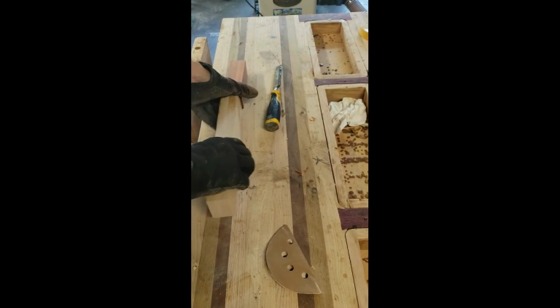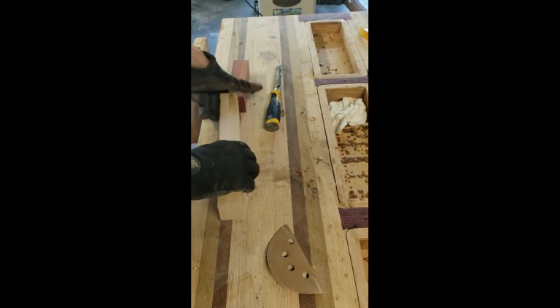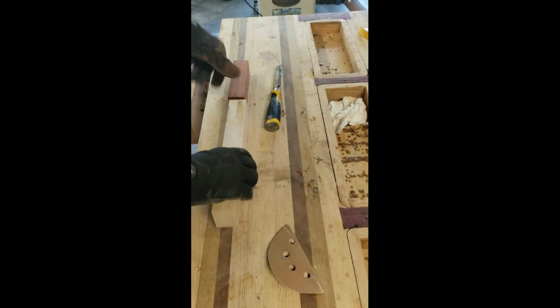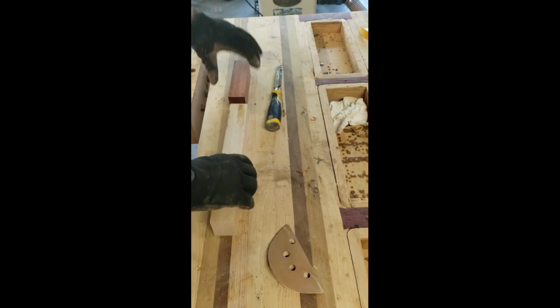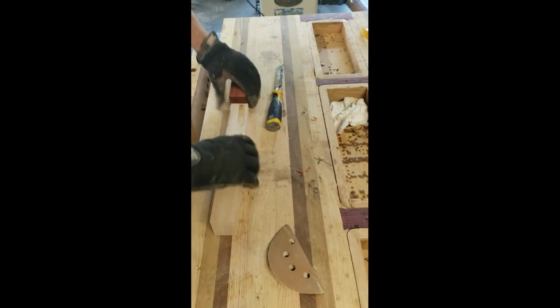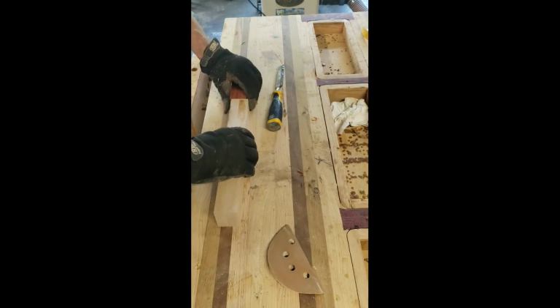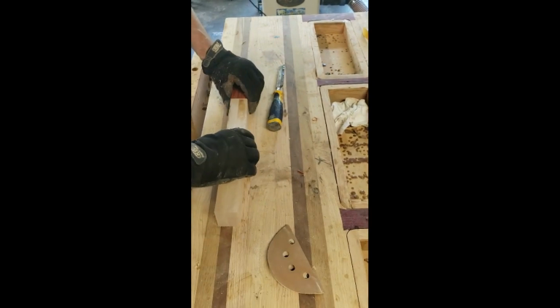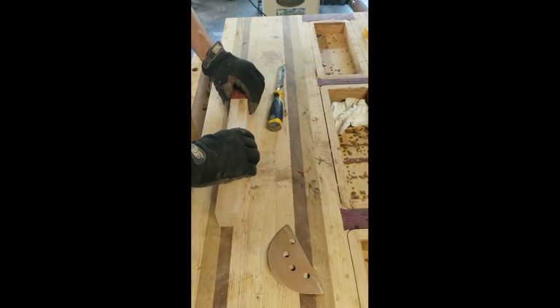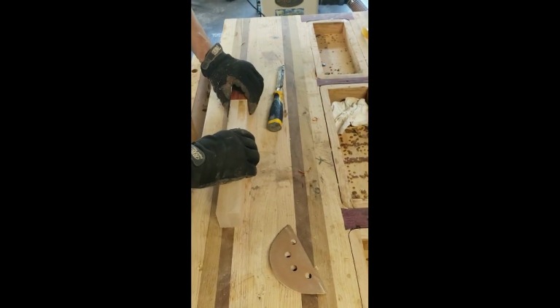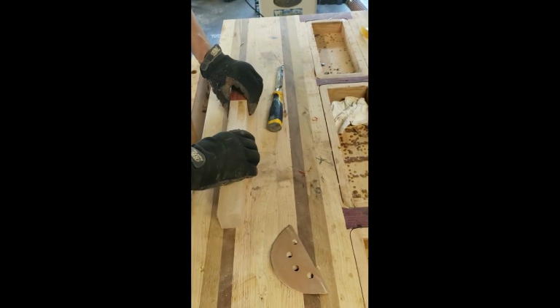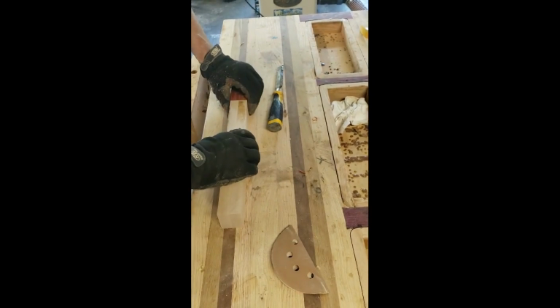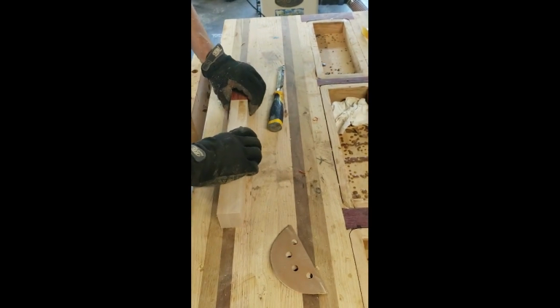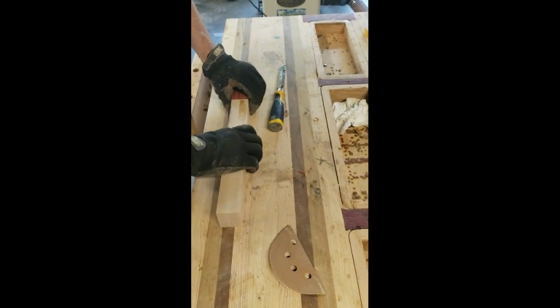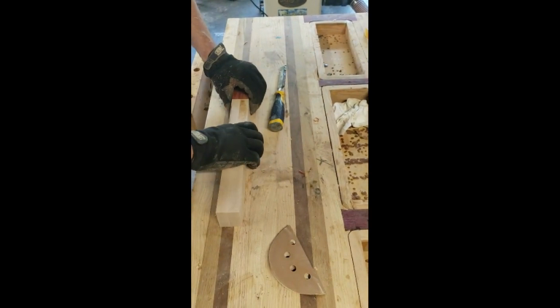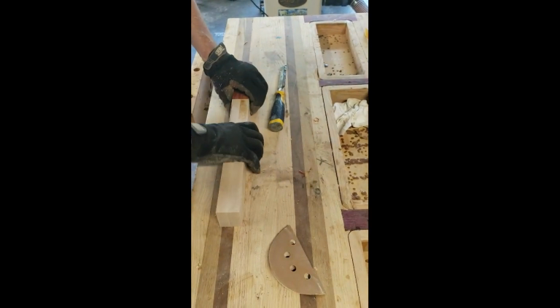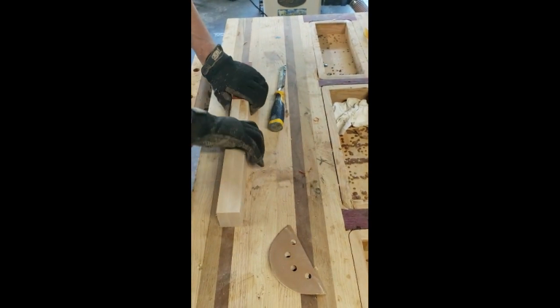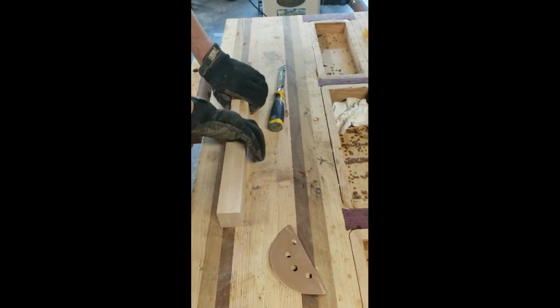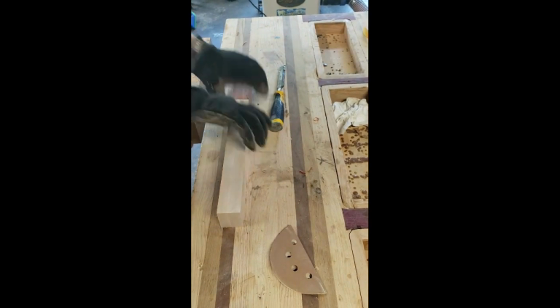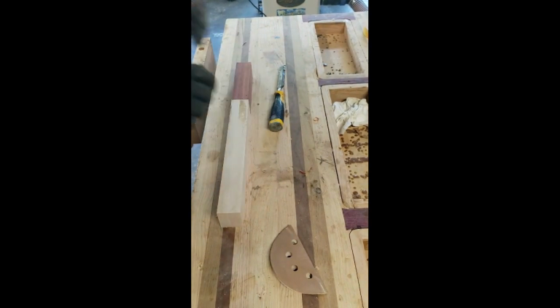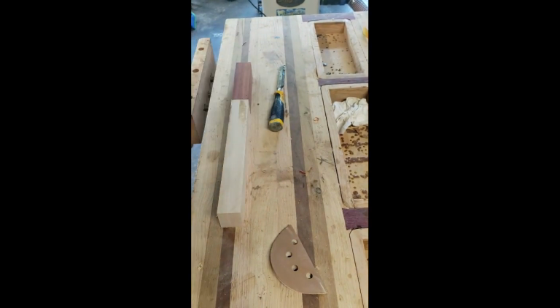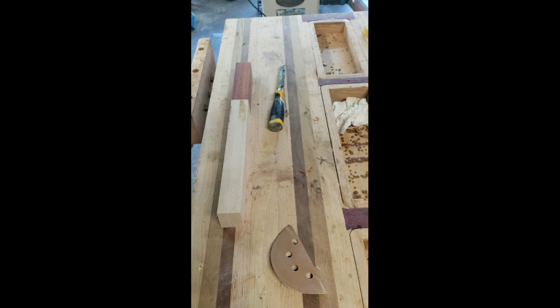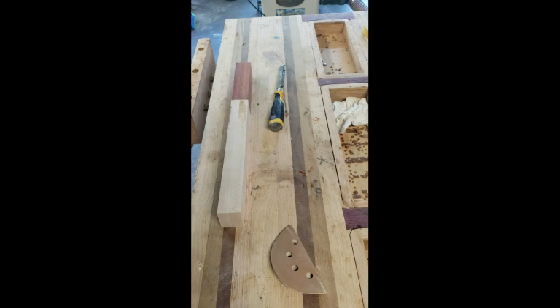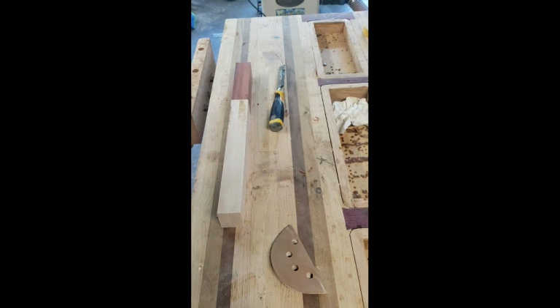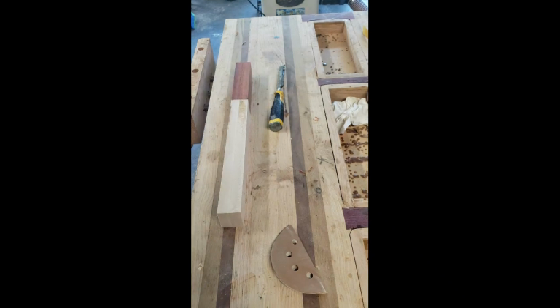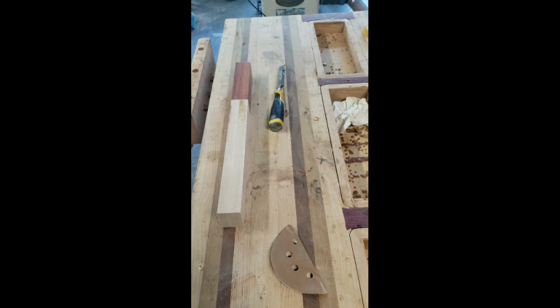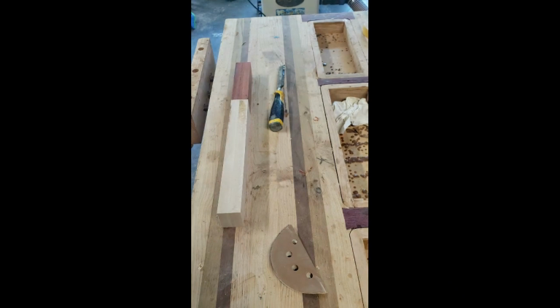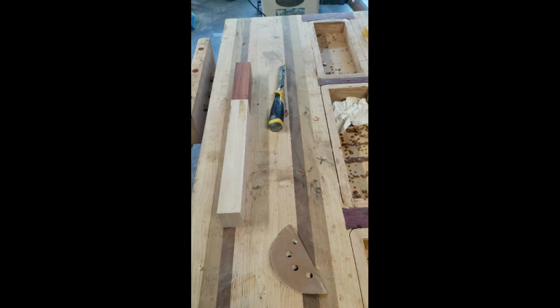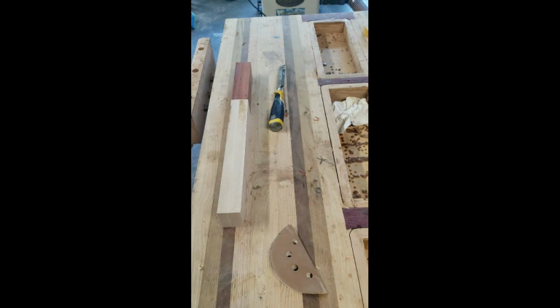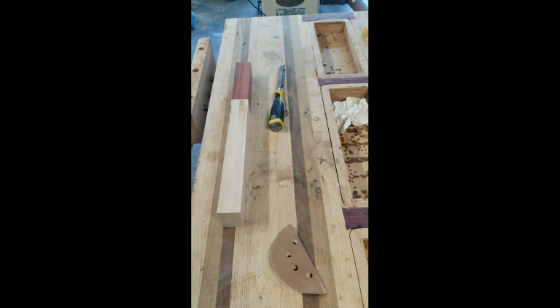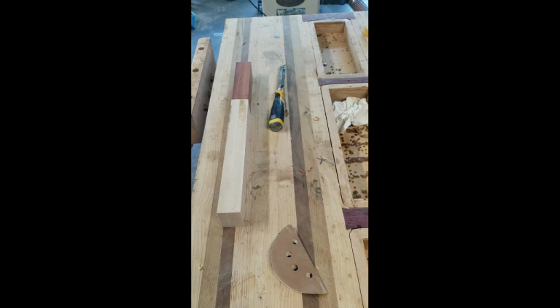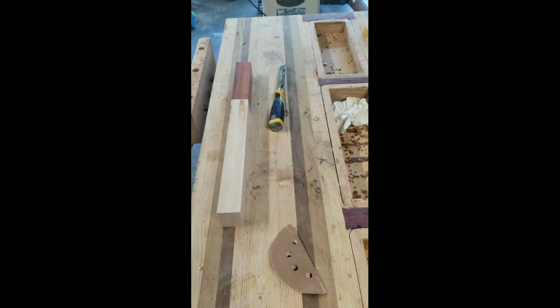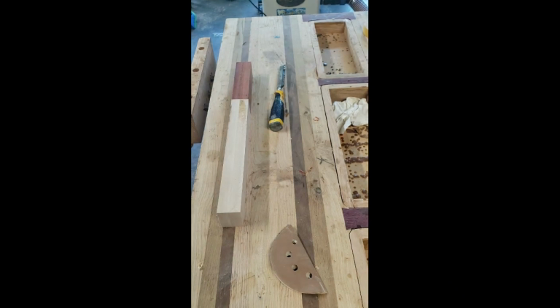So right here you can see how I'm going to join those together with just a little bit of glue and some clamping.